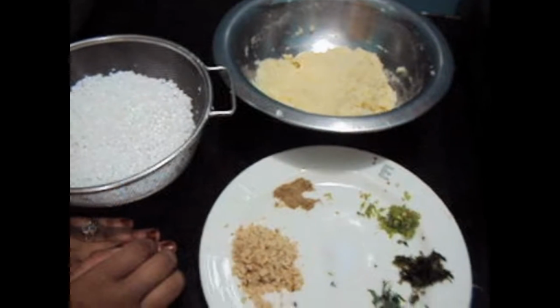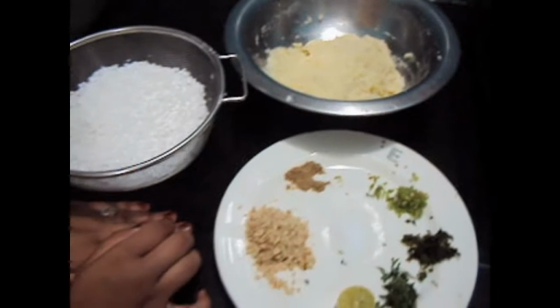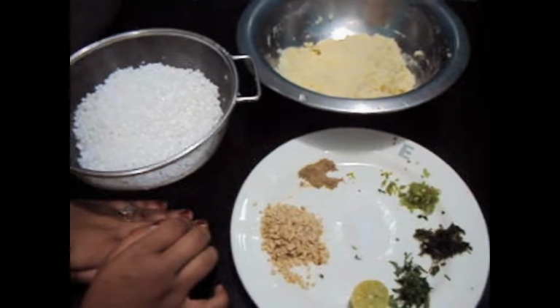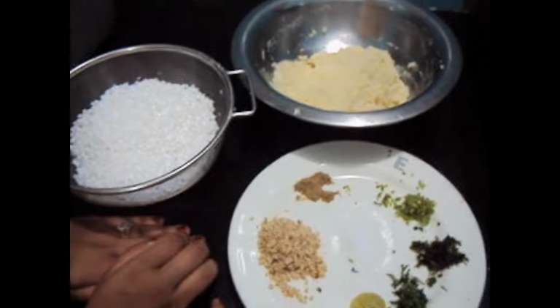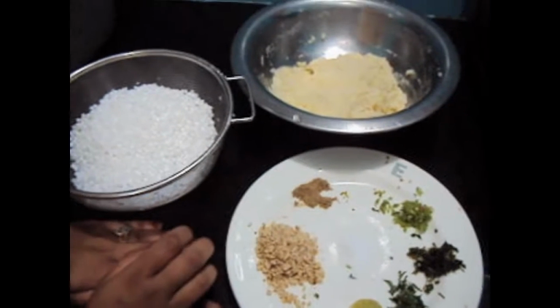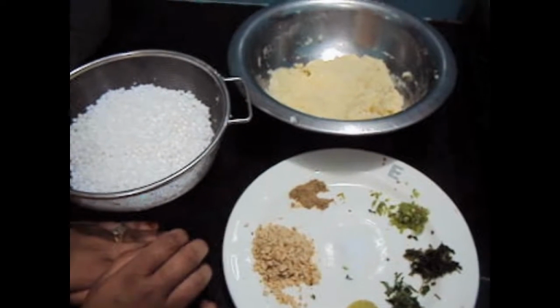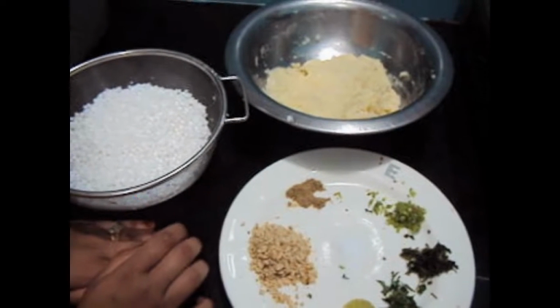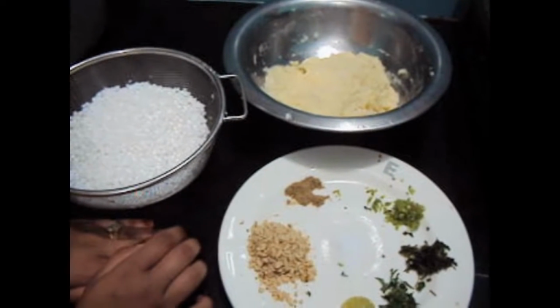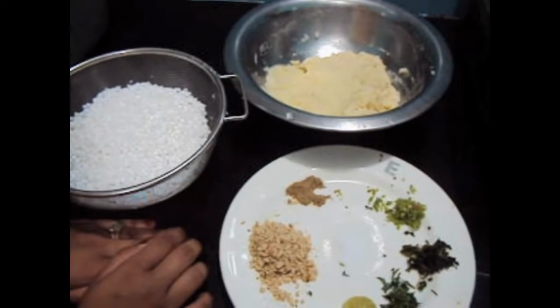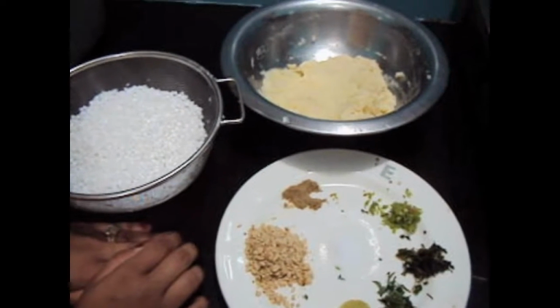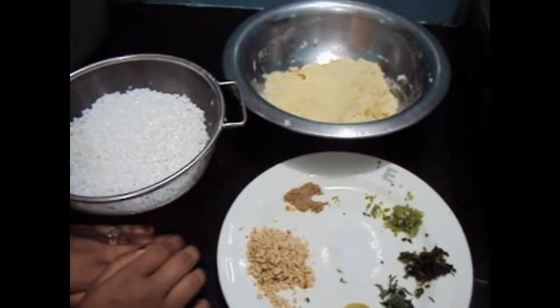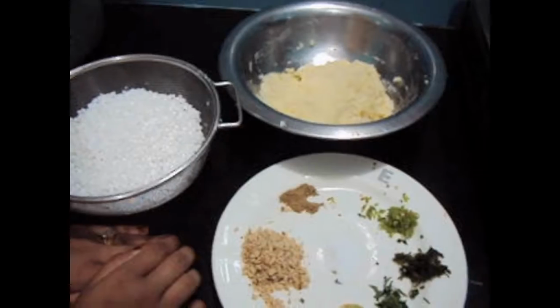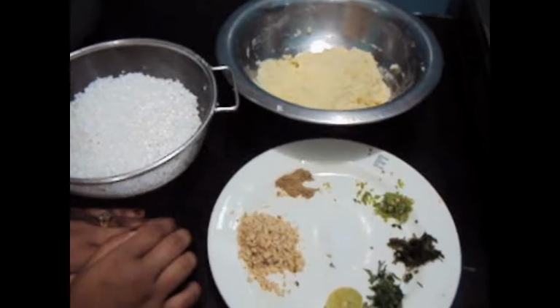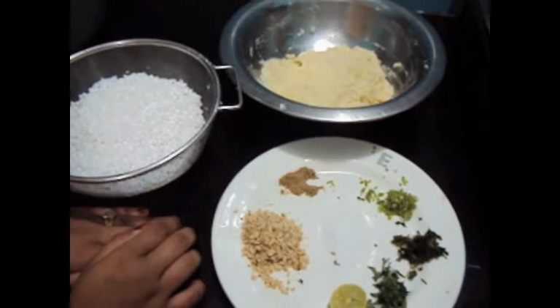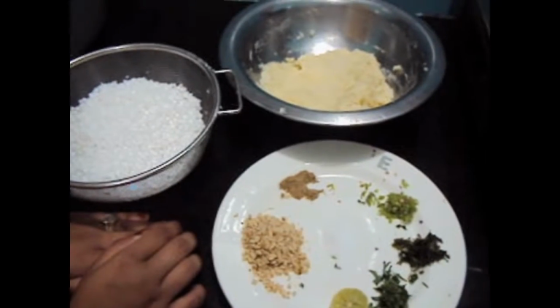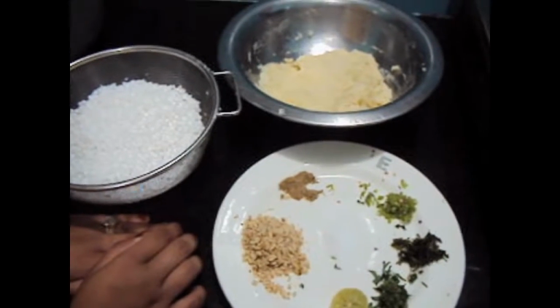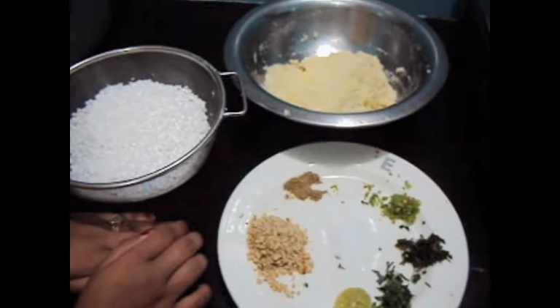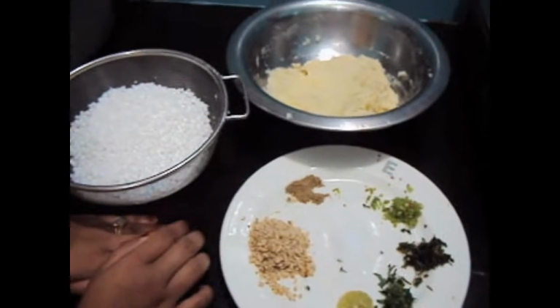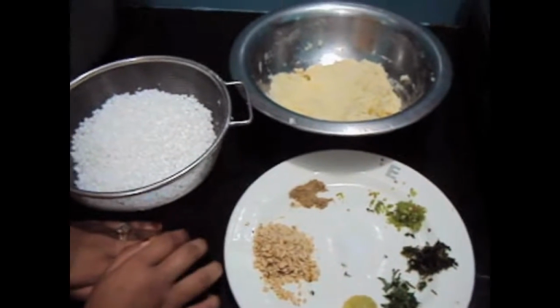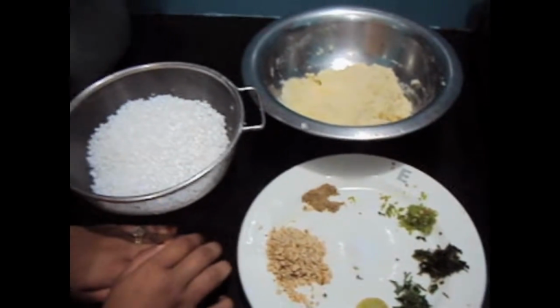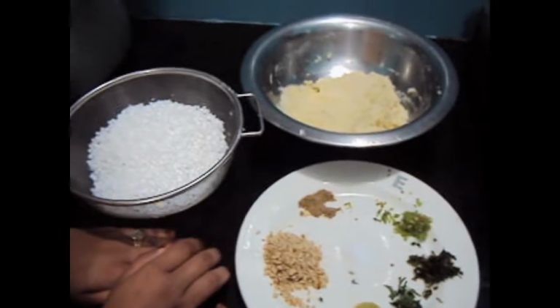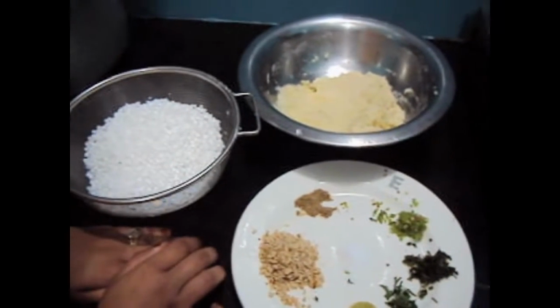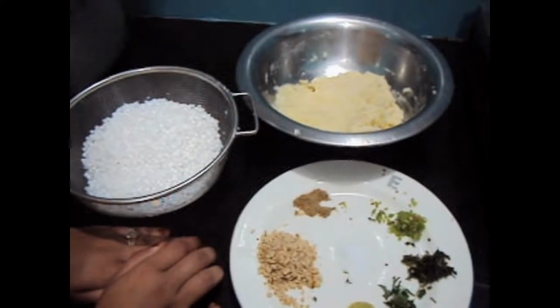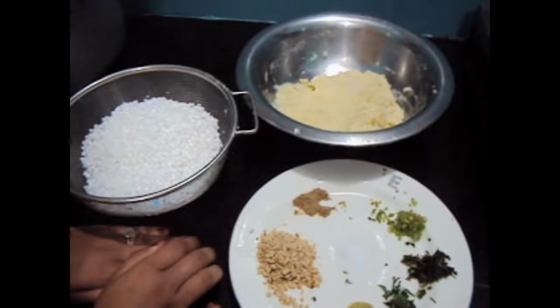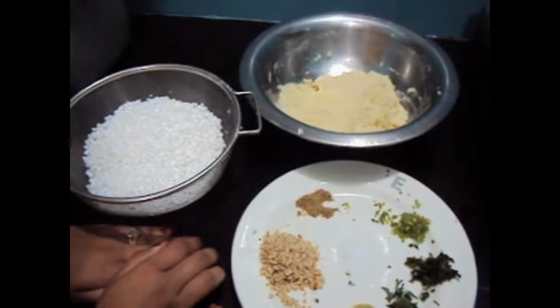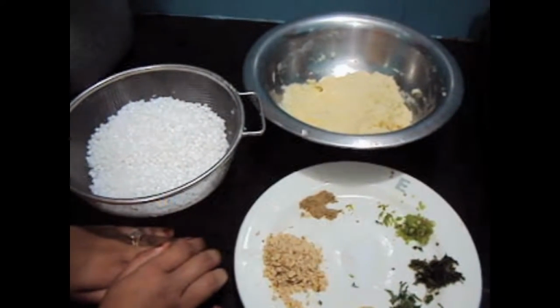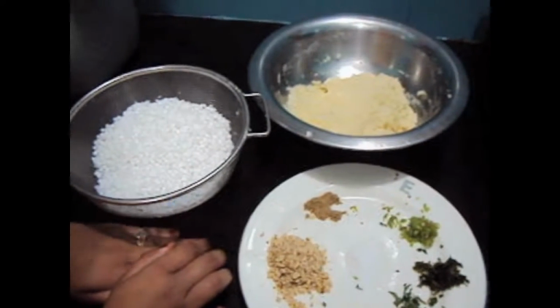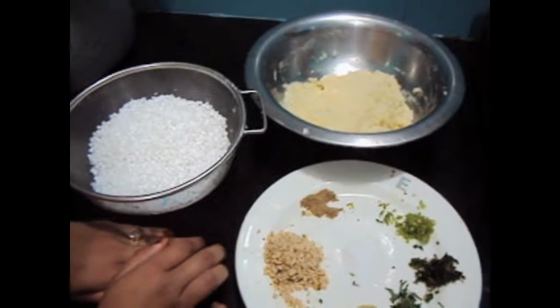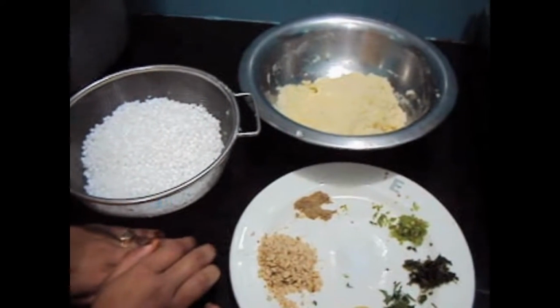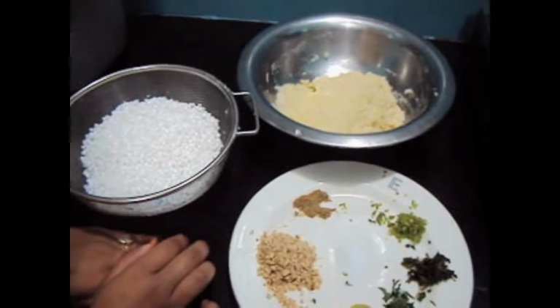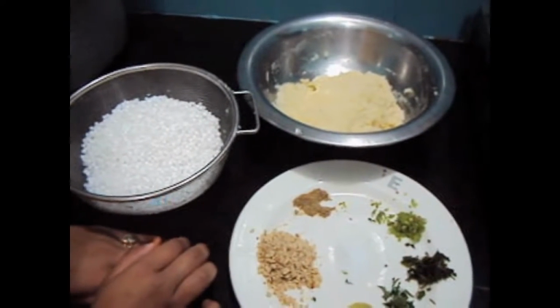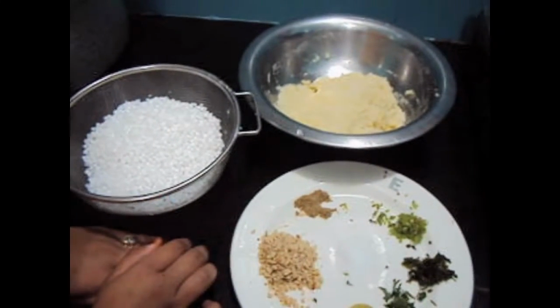Hello friends, welcome to my channel Shifa's Kitchen. Today I am going to show you how to make Sabu Danna Vada.